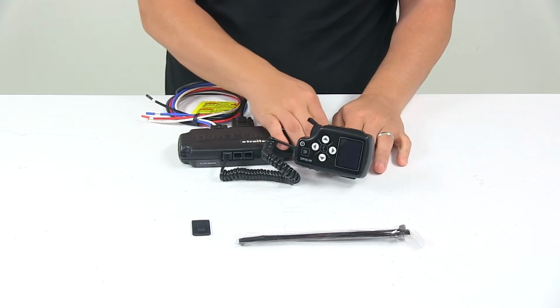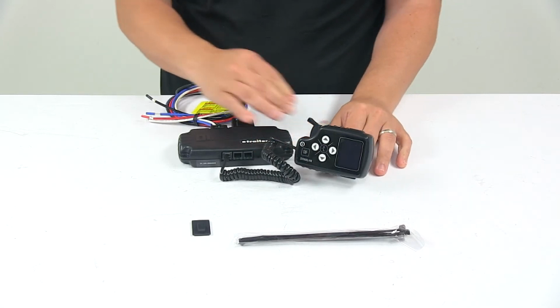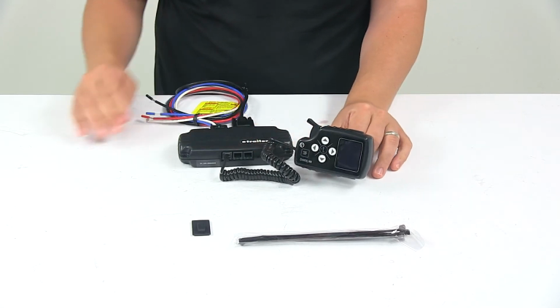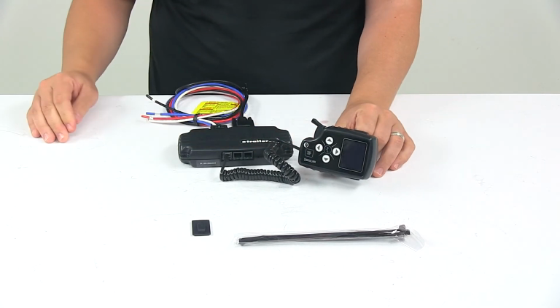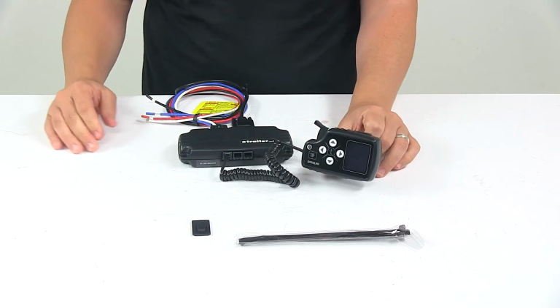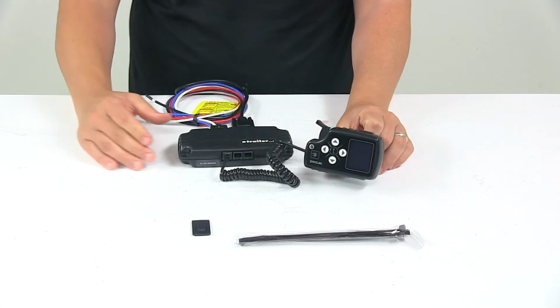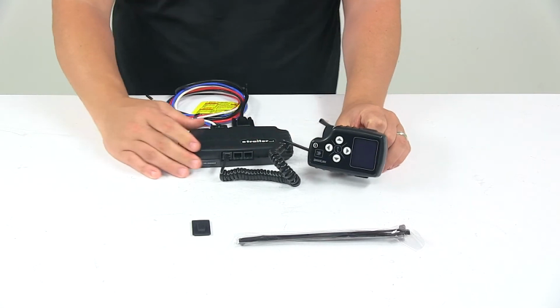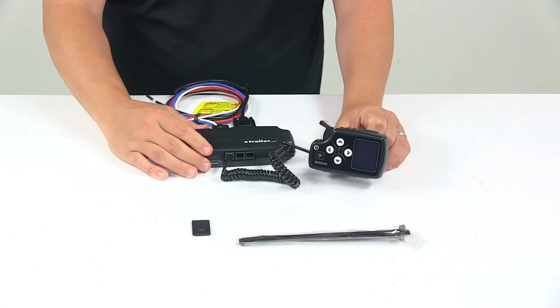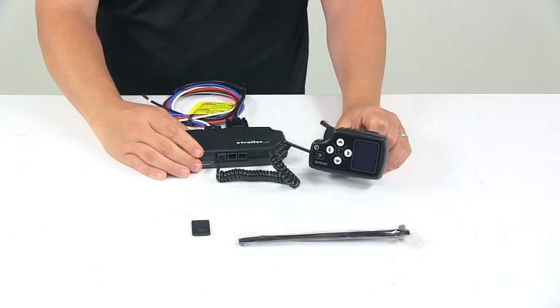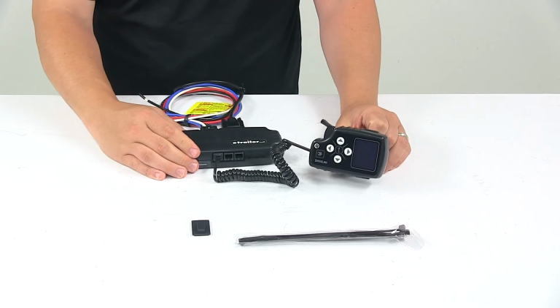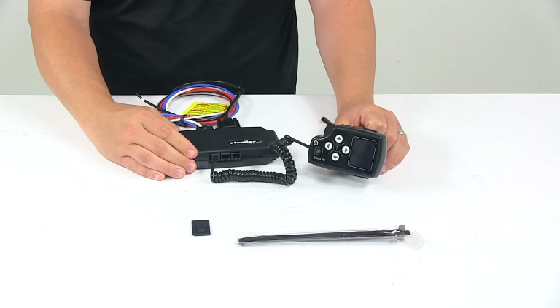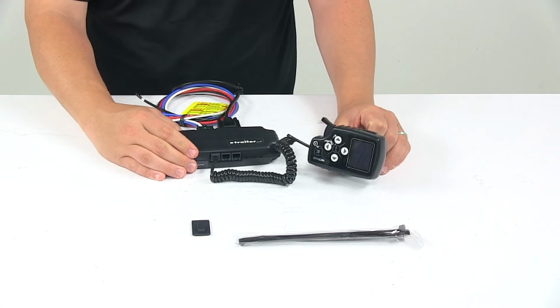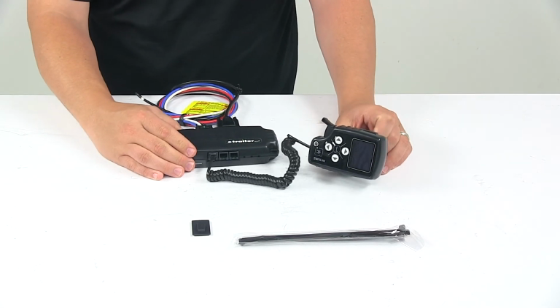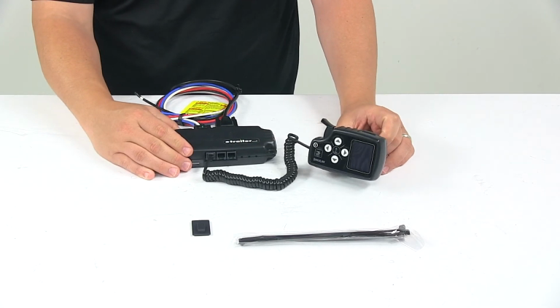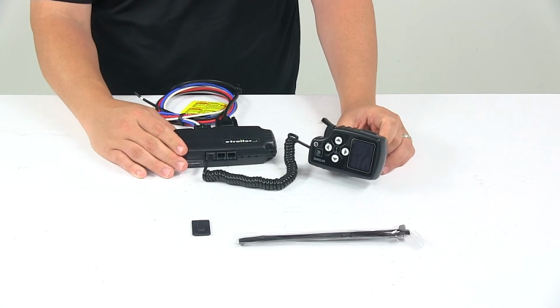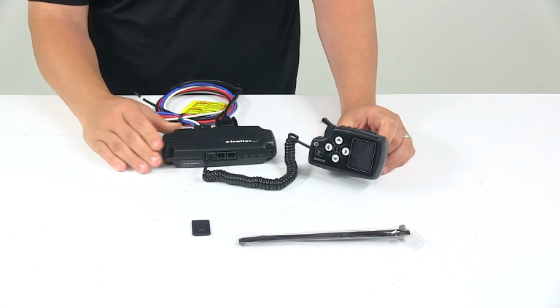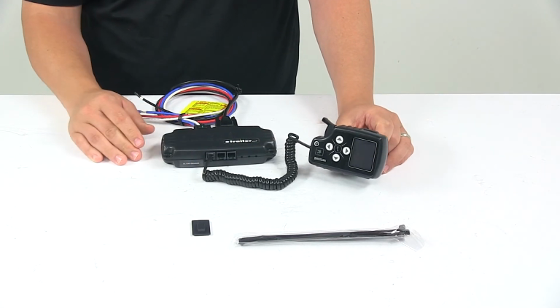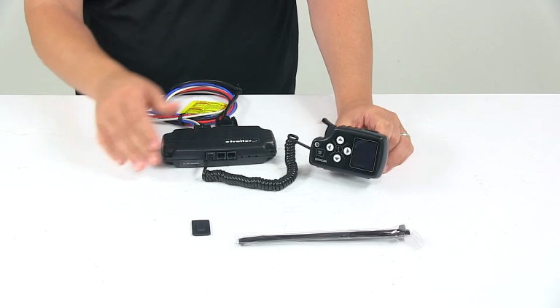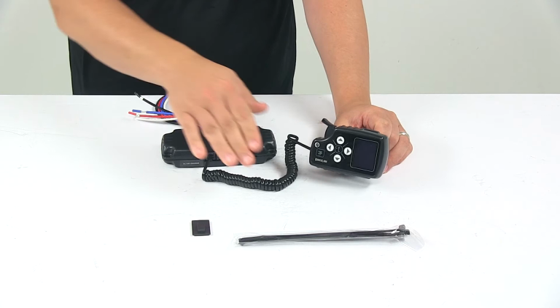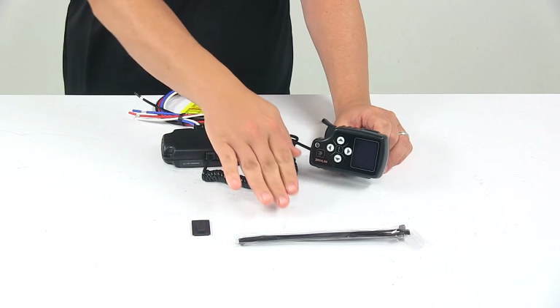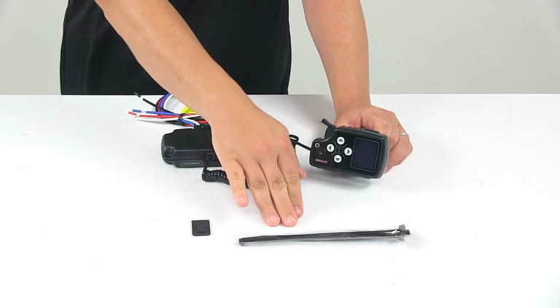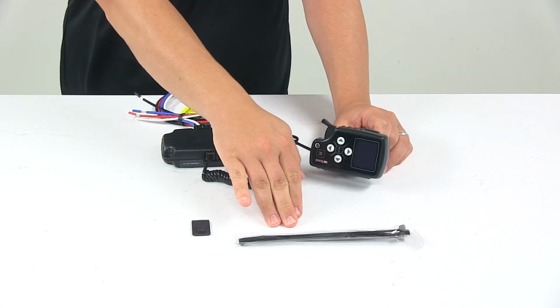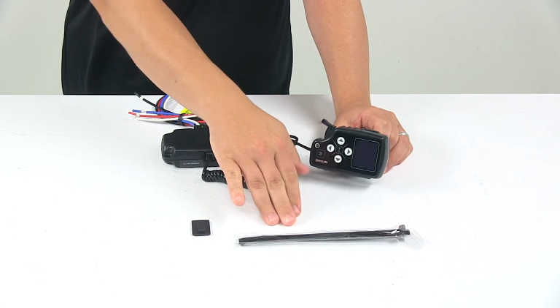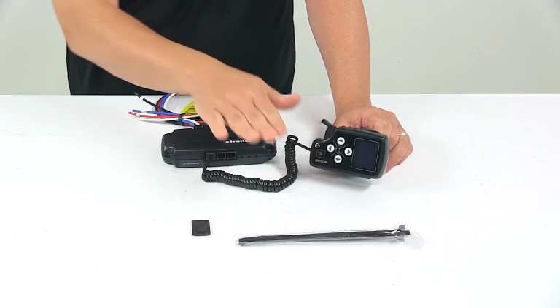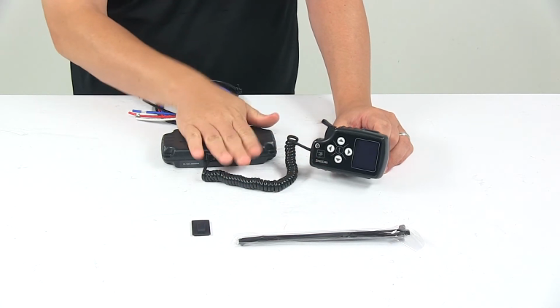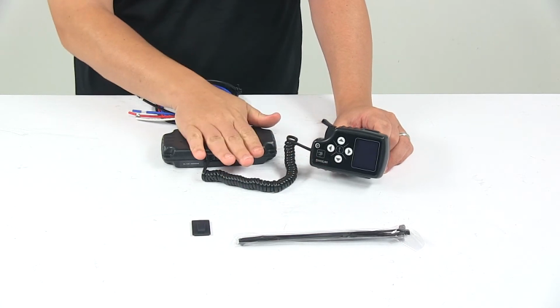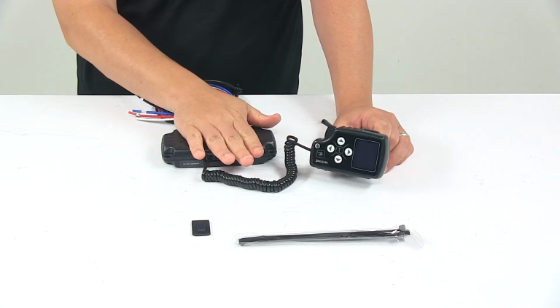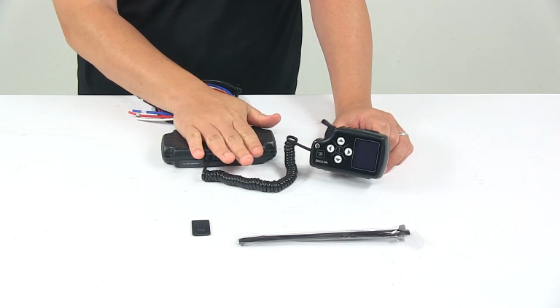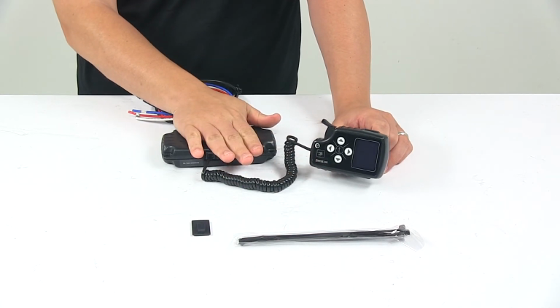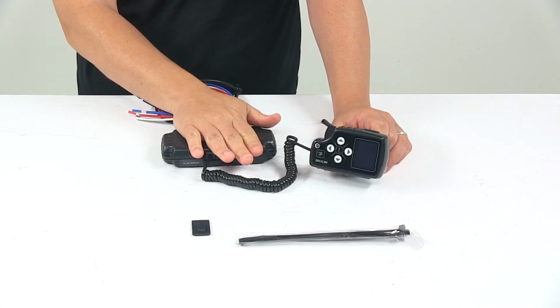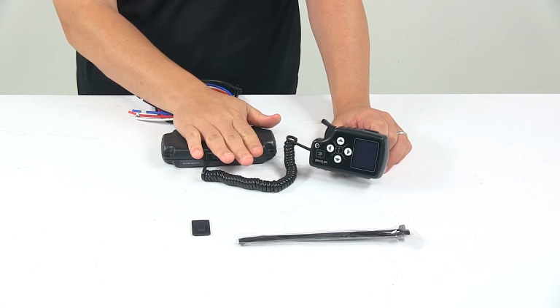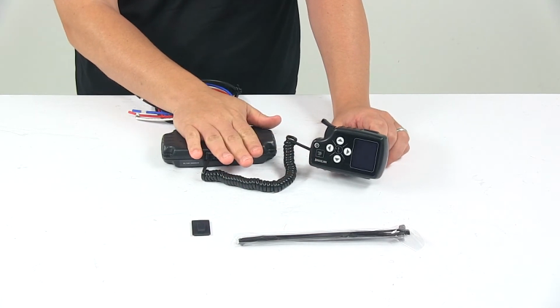That's really all there is to it — a nice, easy-to-use design. It comes with cable ties to secure the control module up and out of the way.